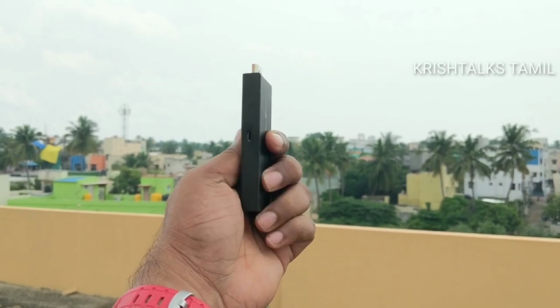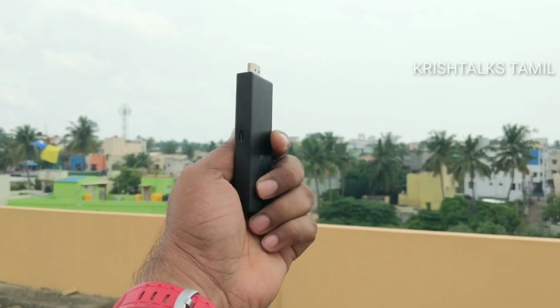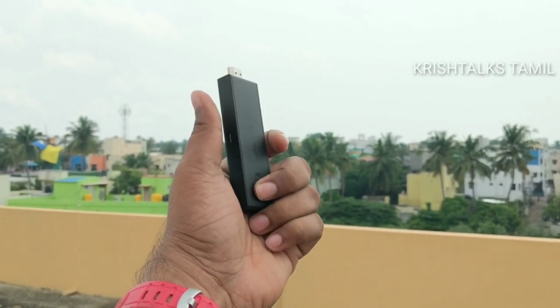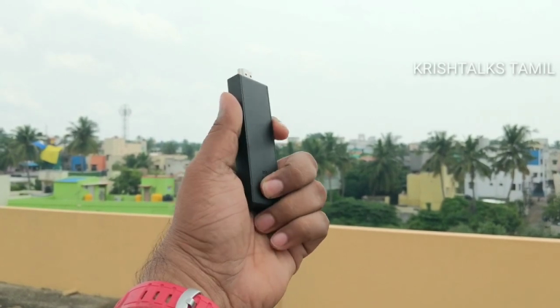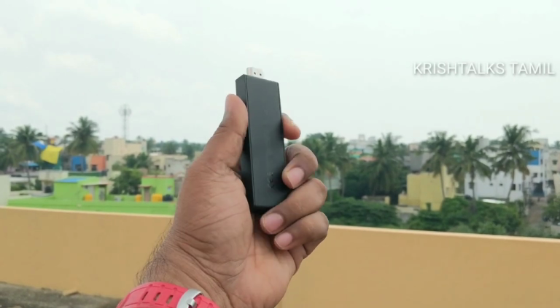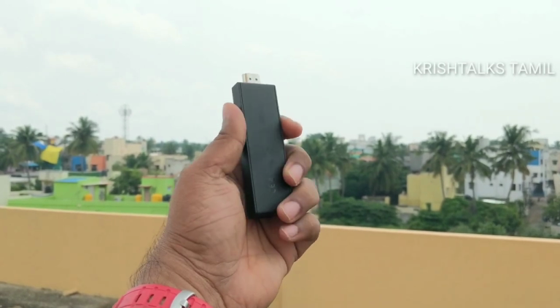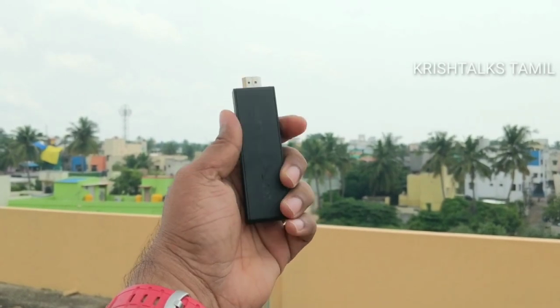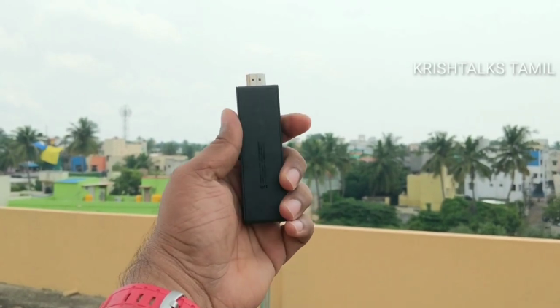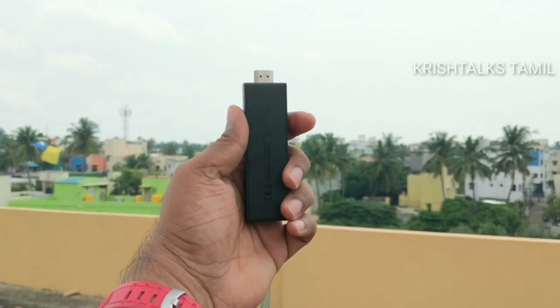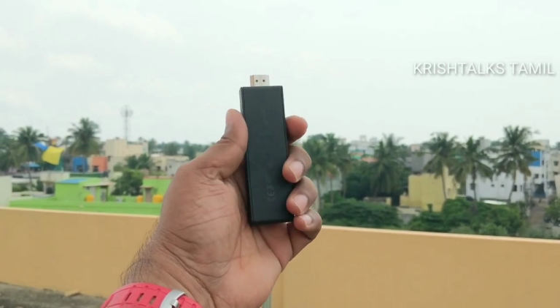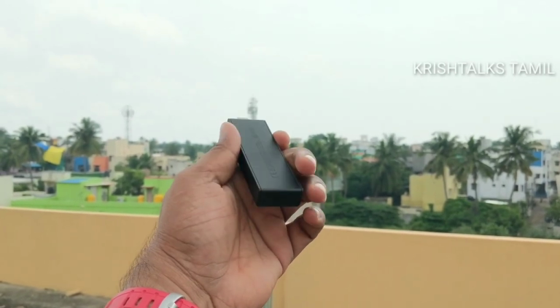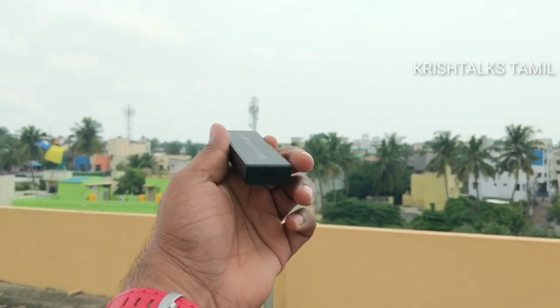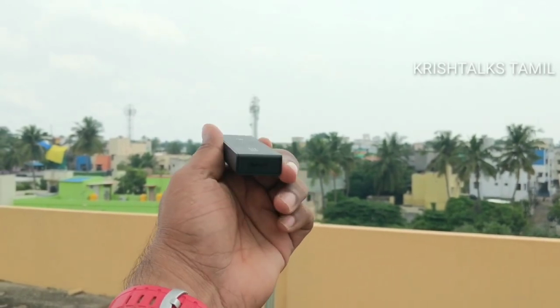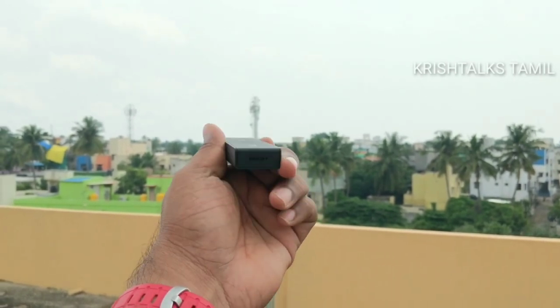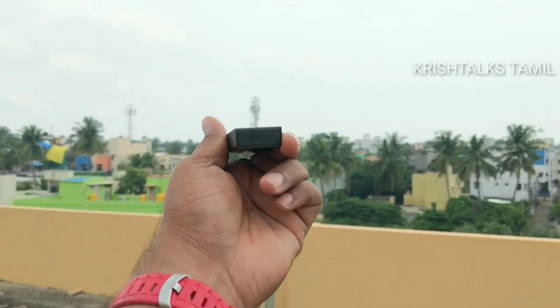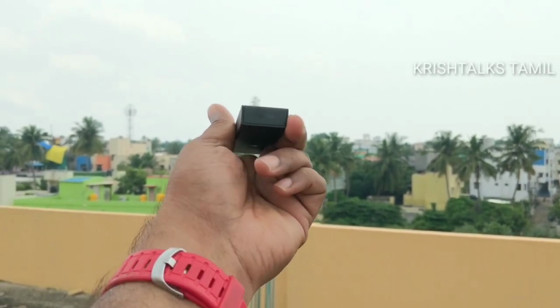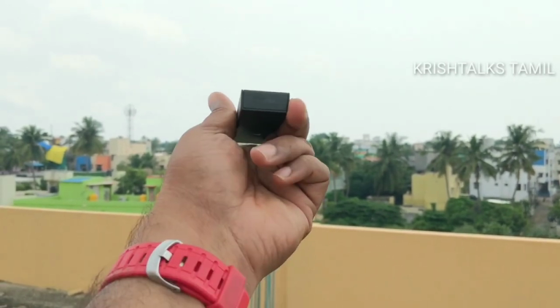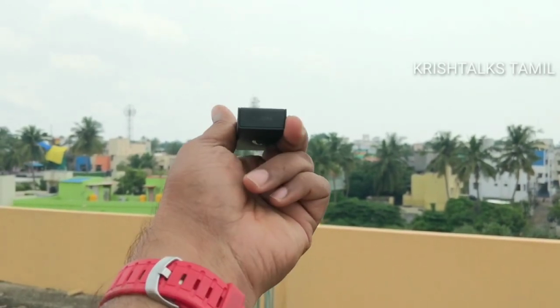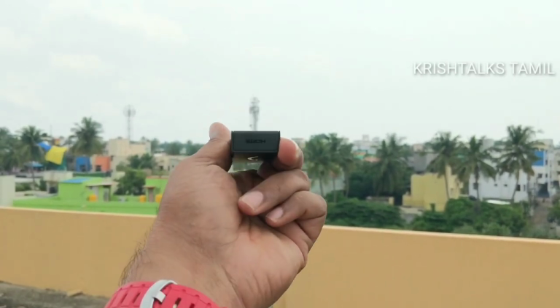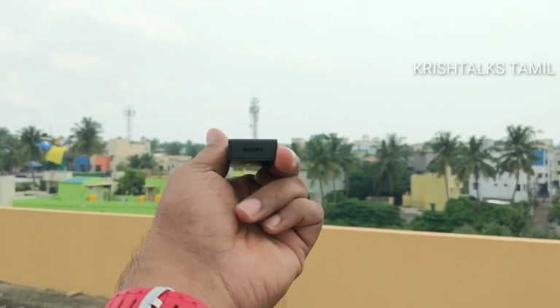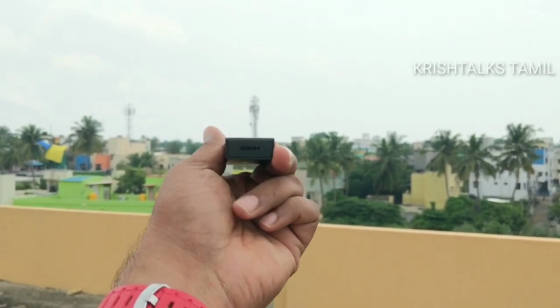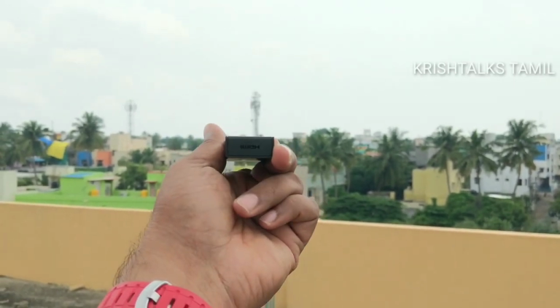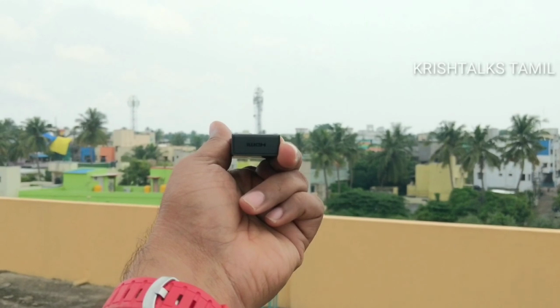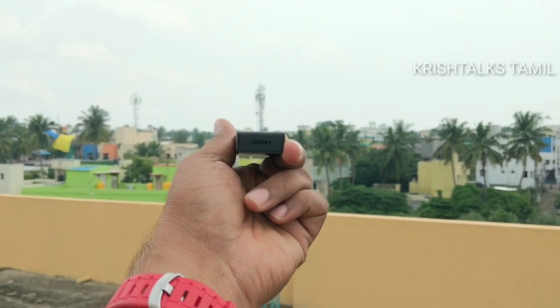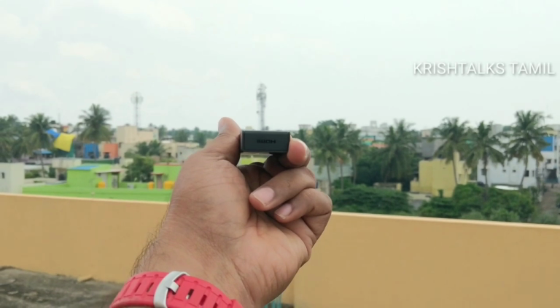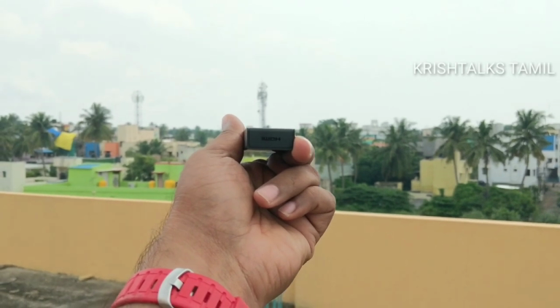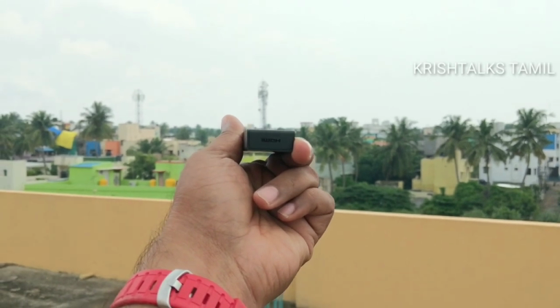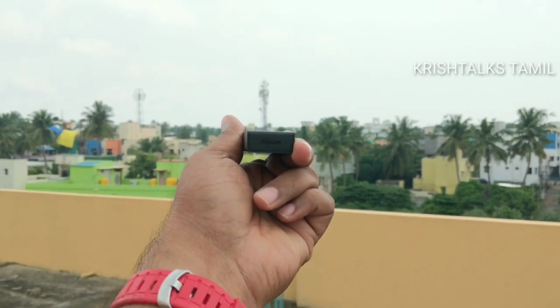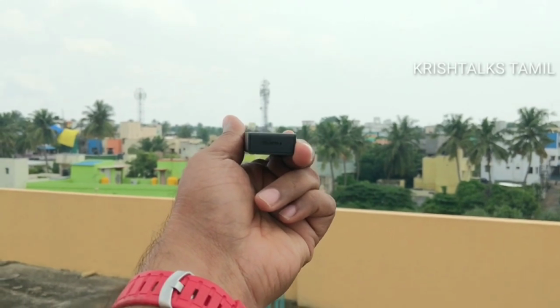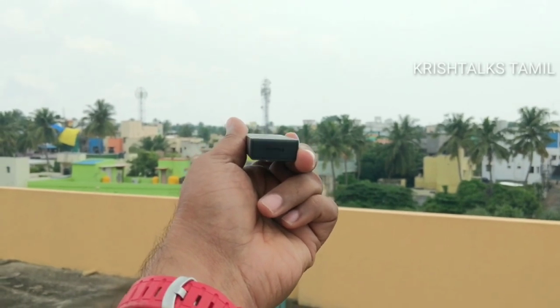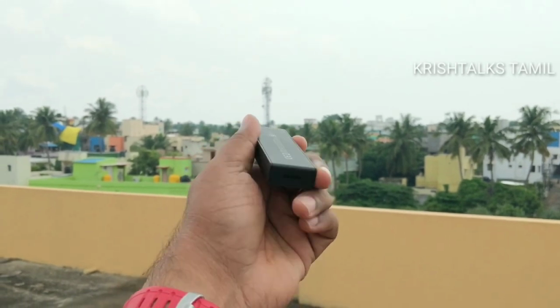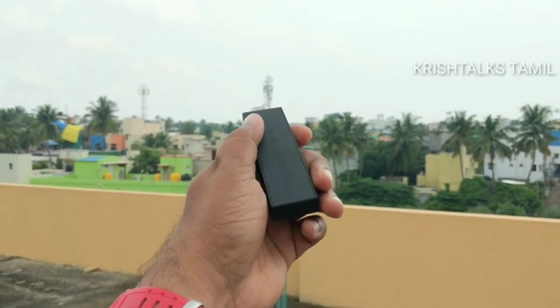I have a Micro USB port here, and here is the Amazon logo.